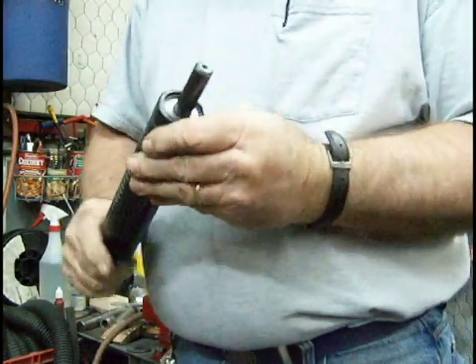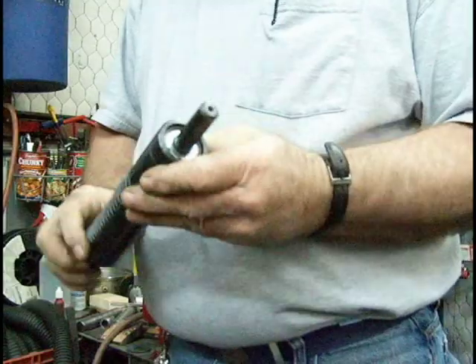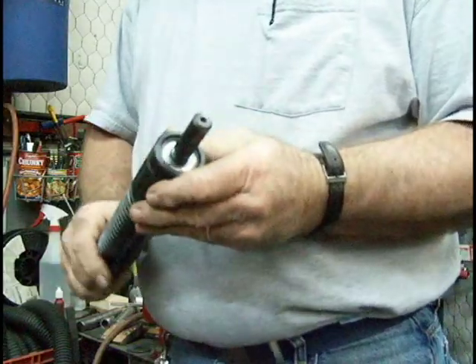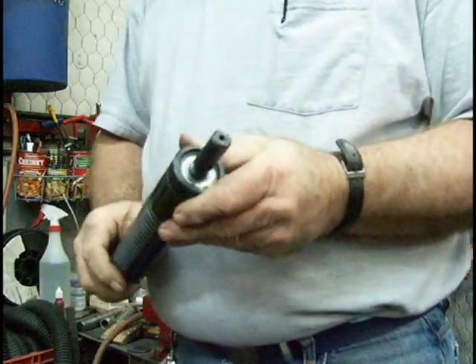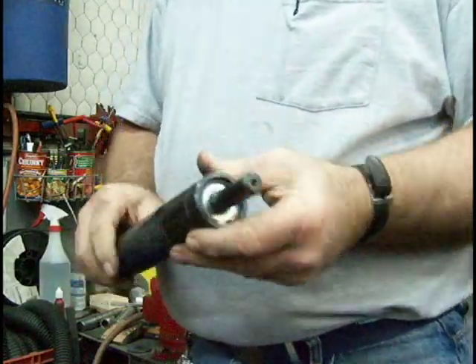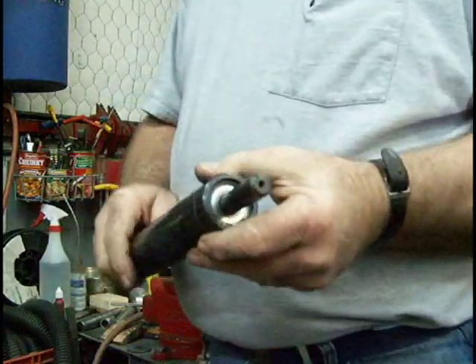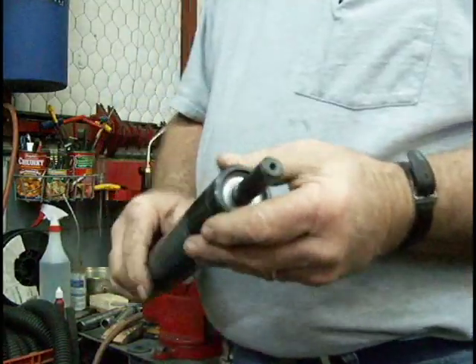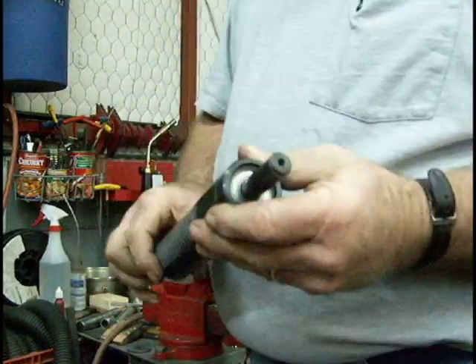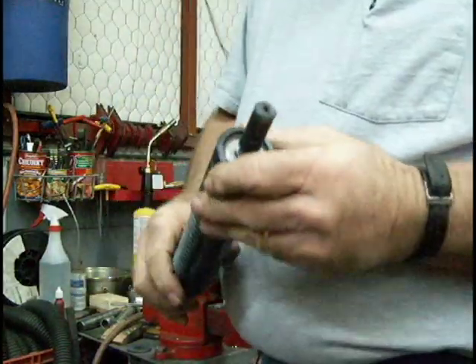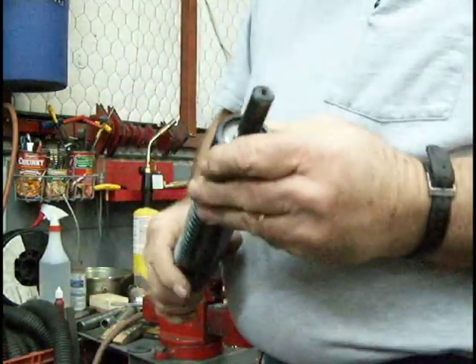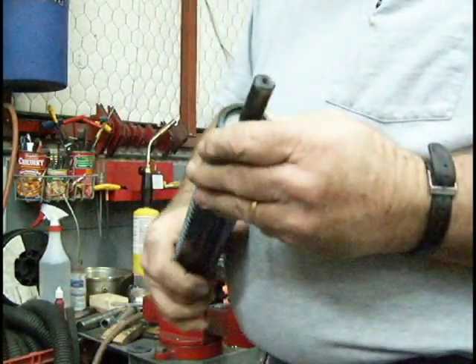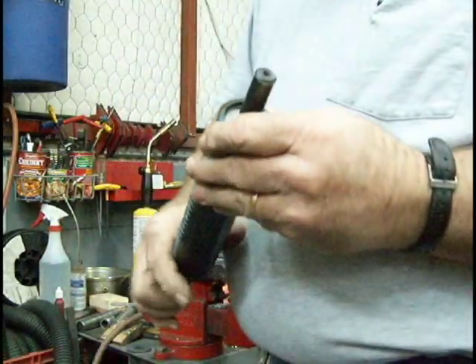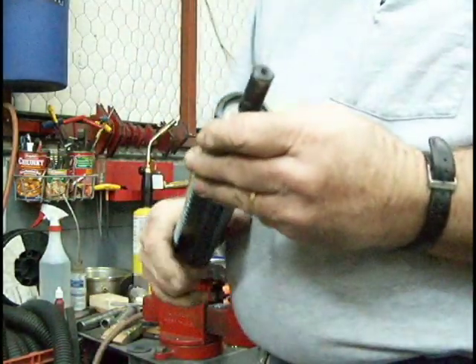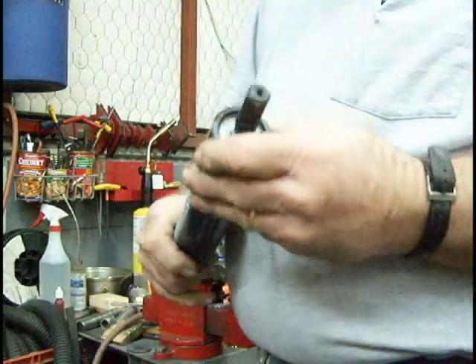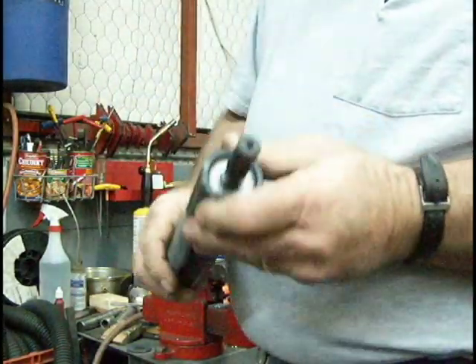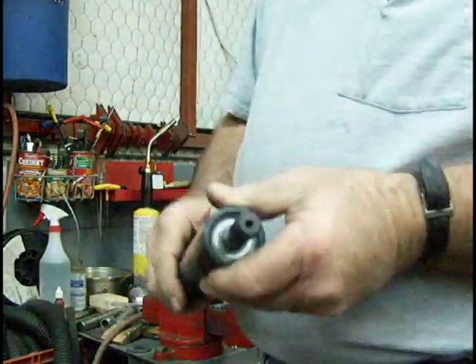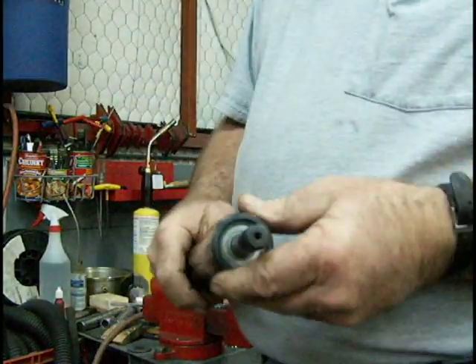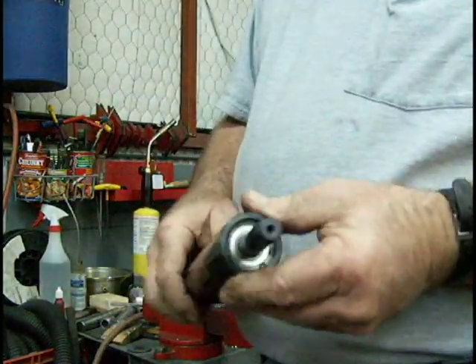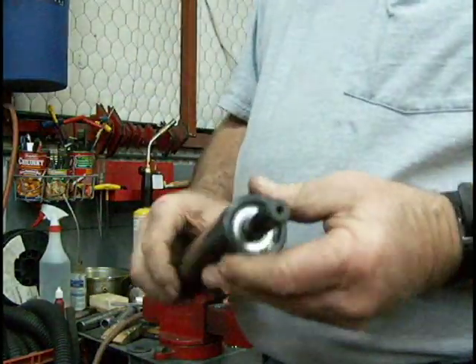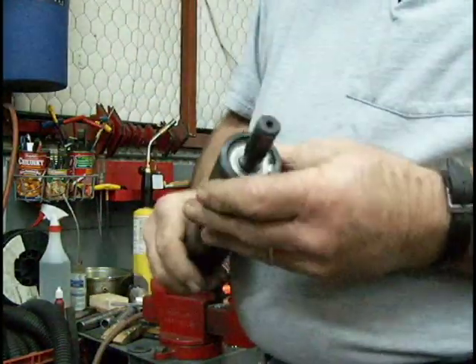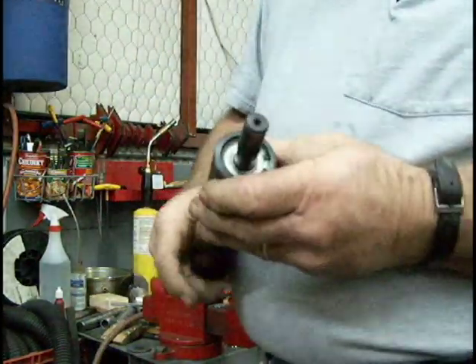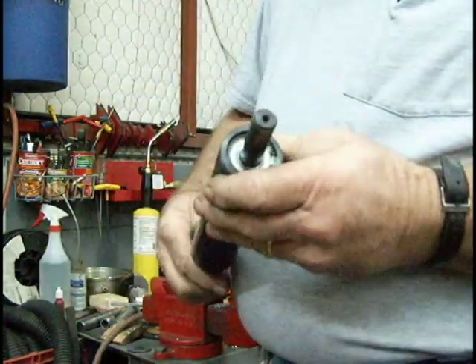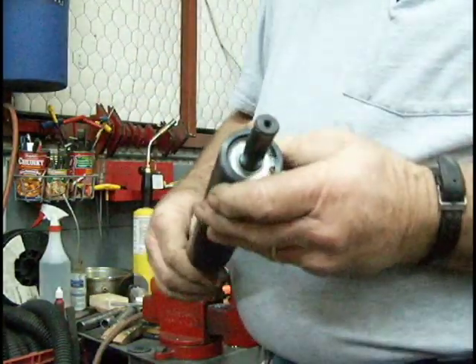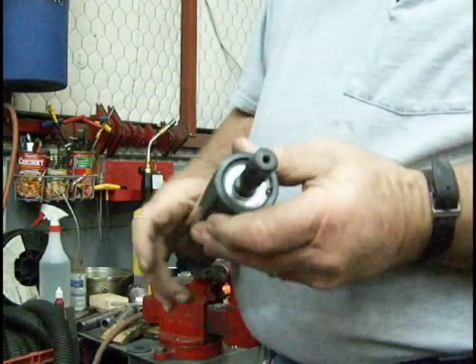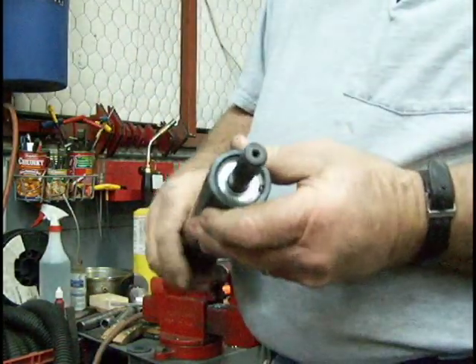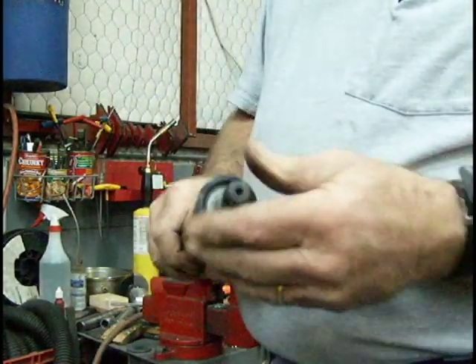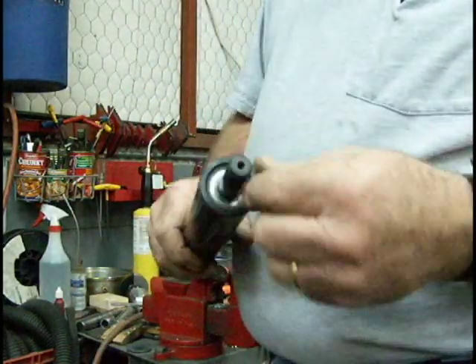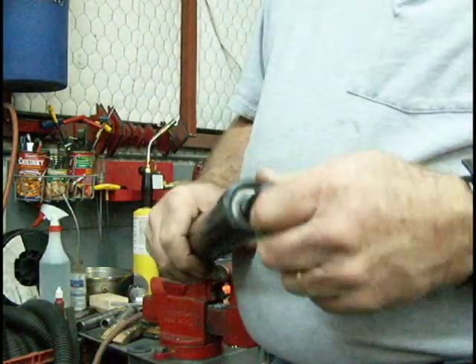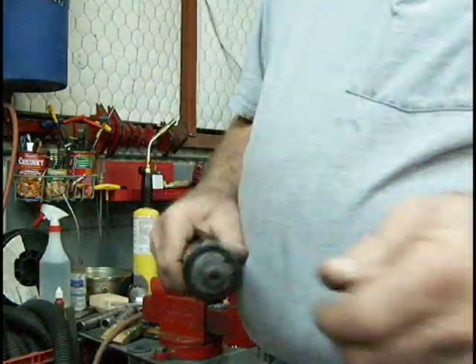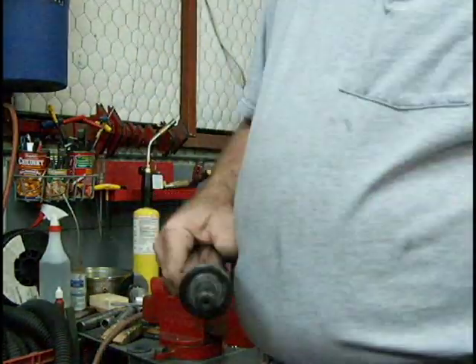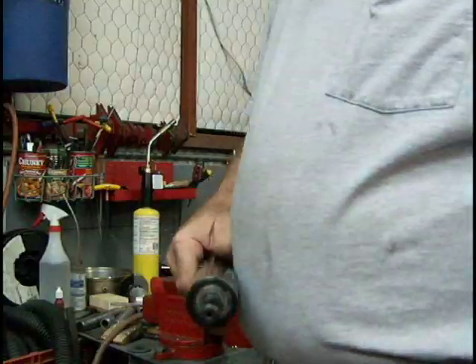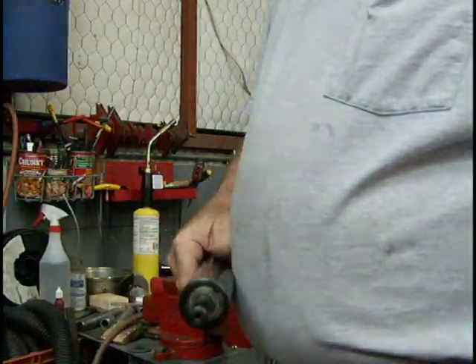Okay, now we're going to go put it back in the machine and check our runout again.